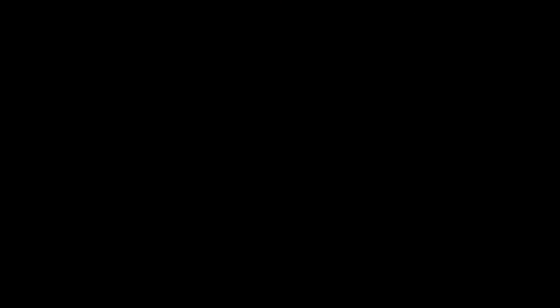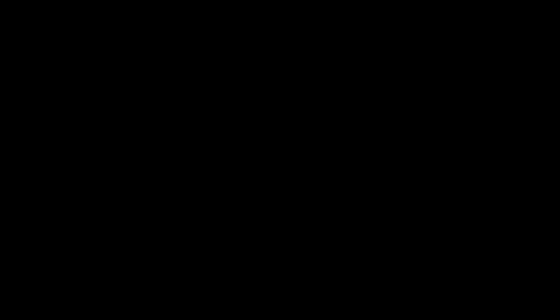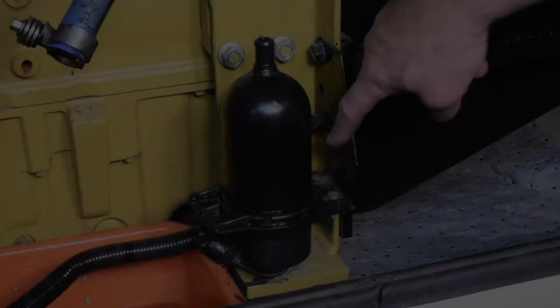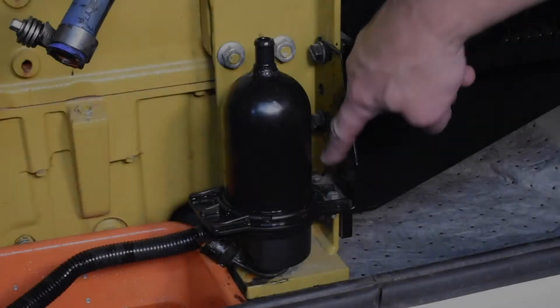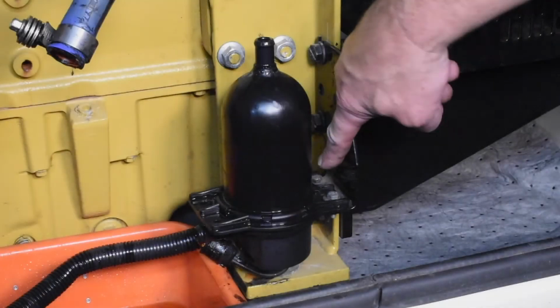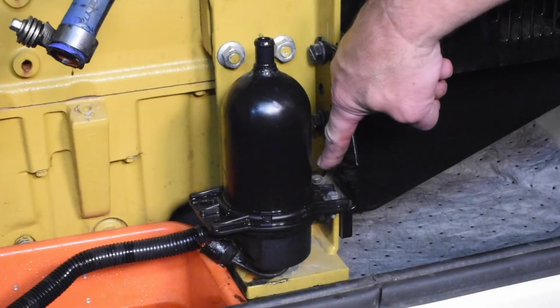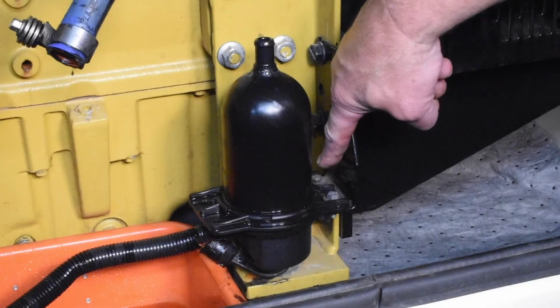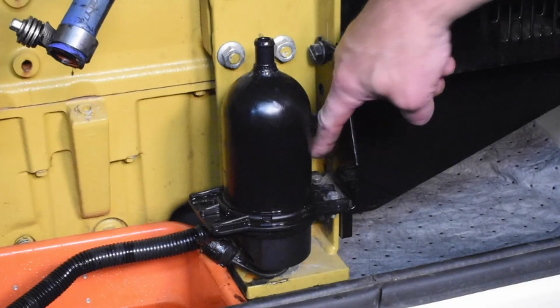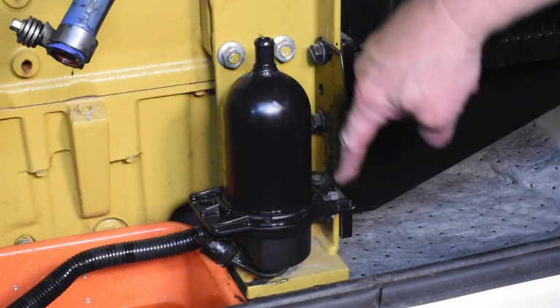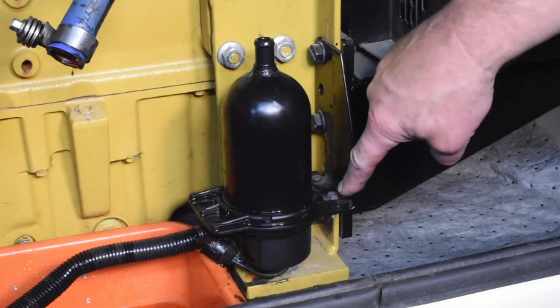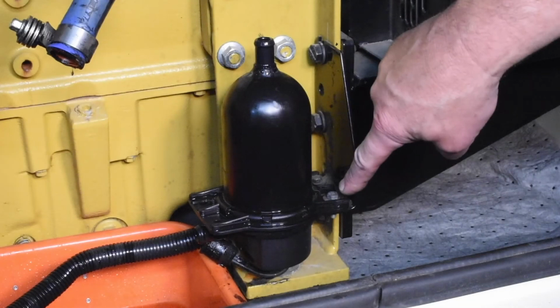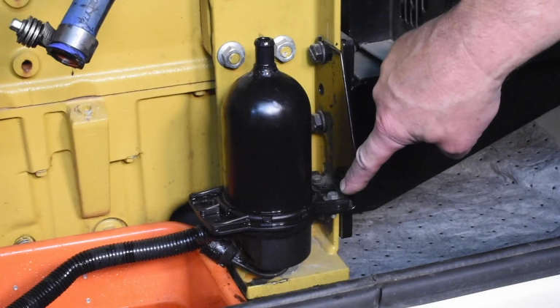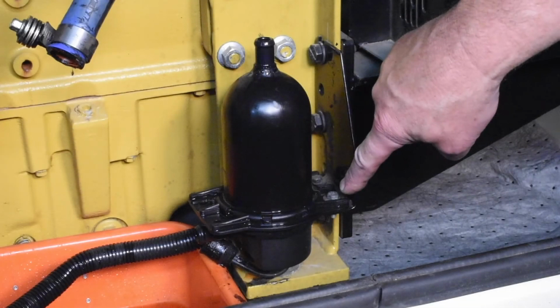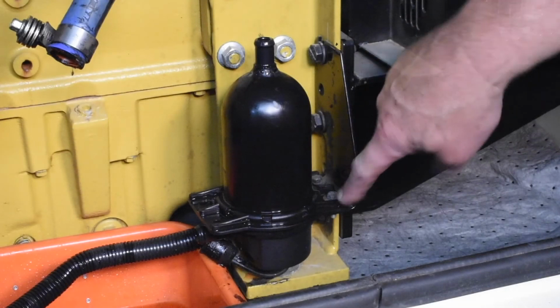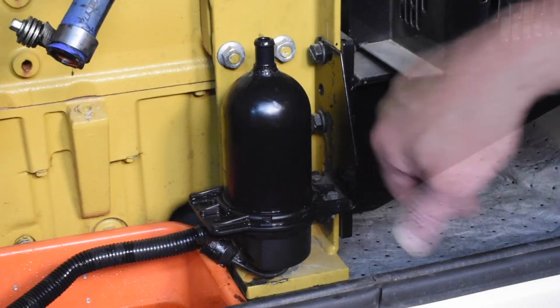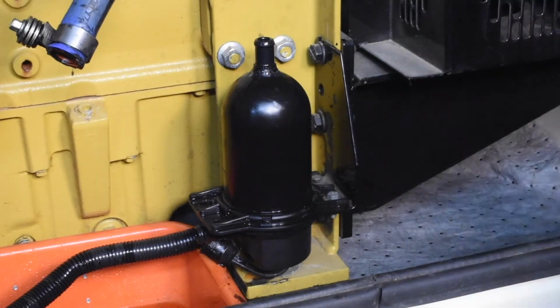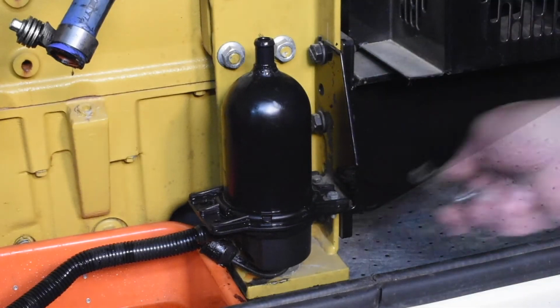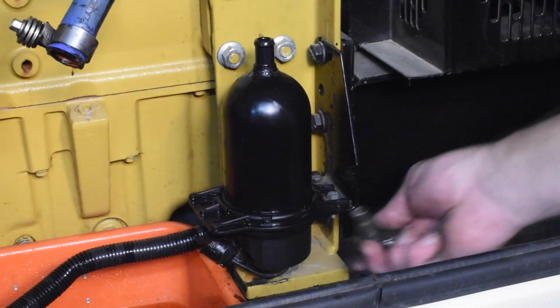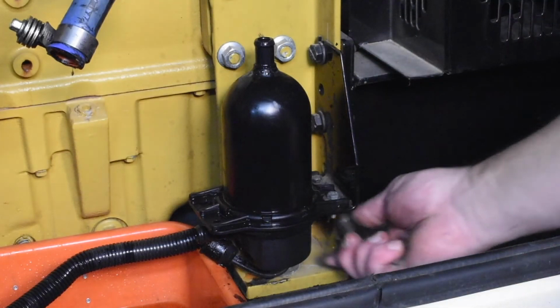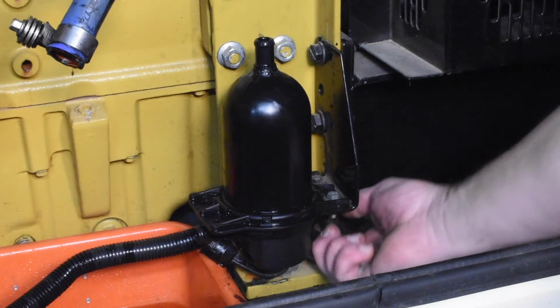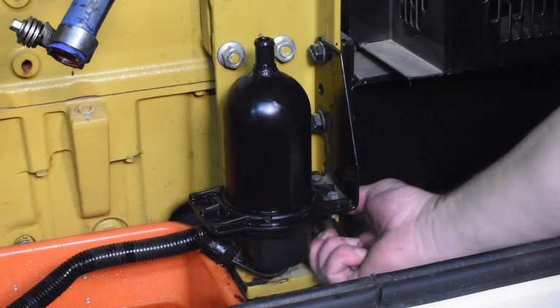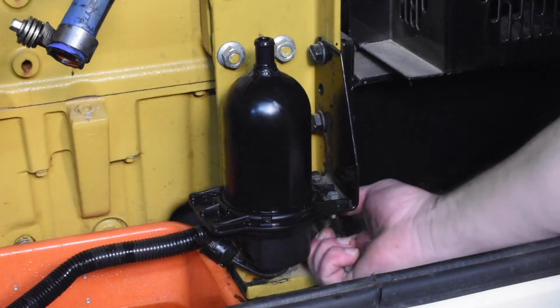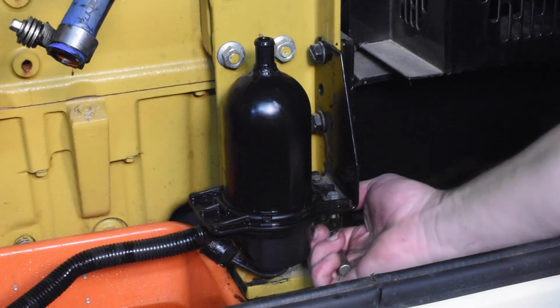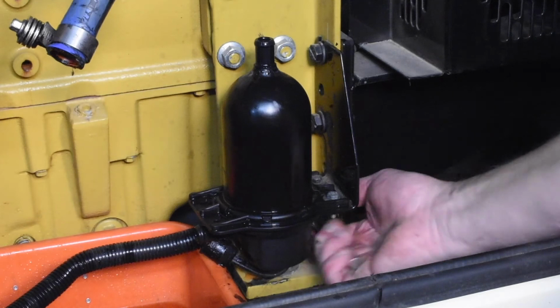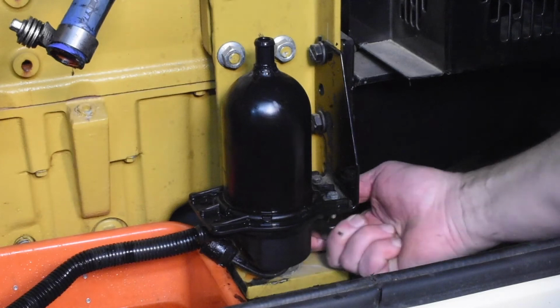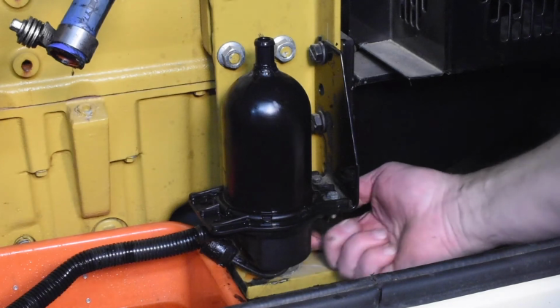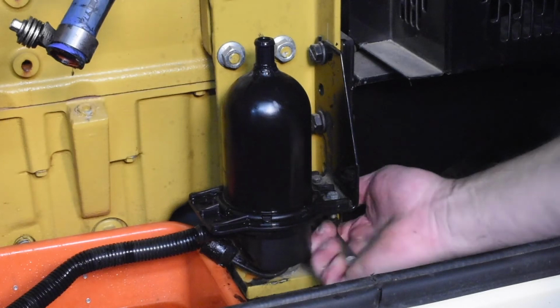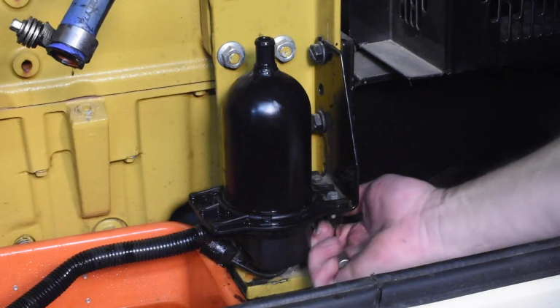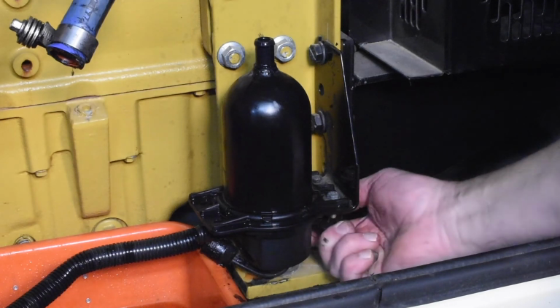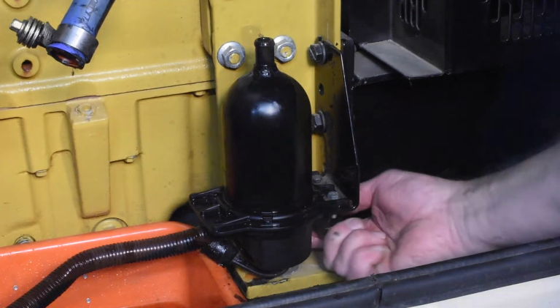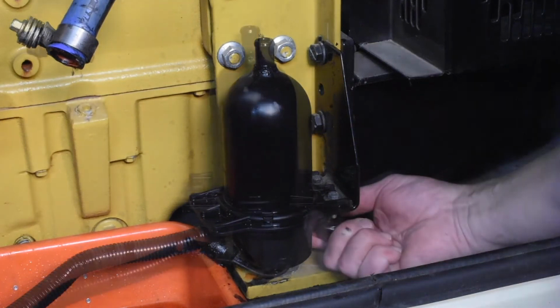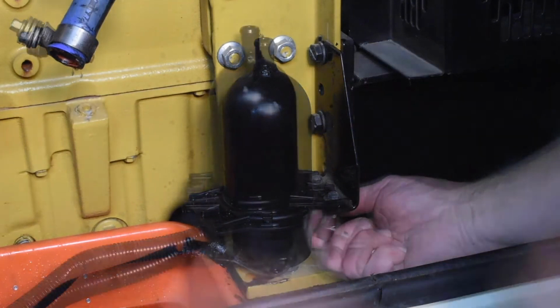Locate the mounting bolts holding the heater bracket to the frame. Unfasten the bolts and remove the heater.